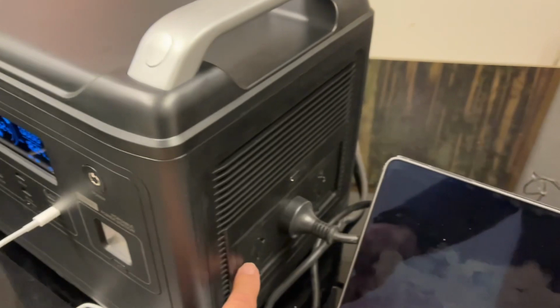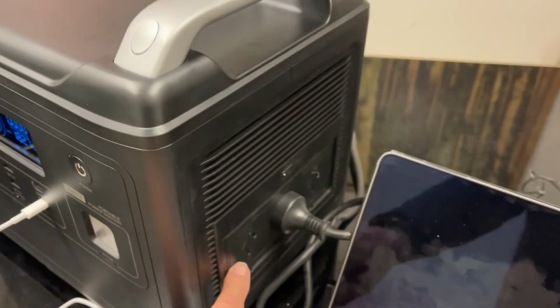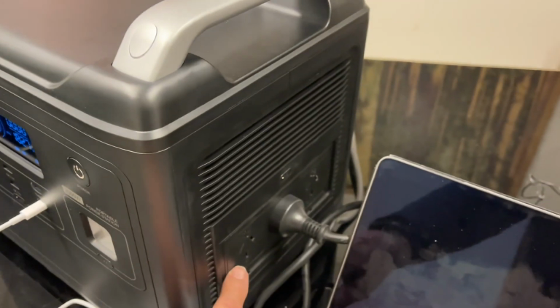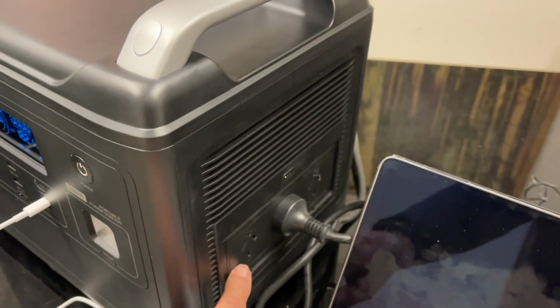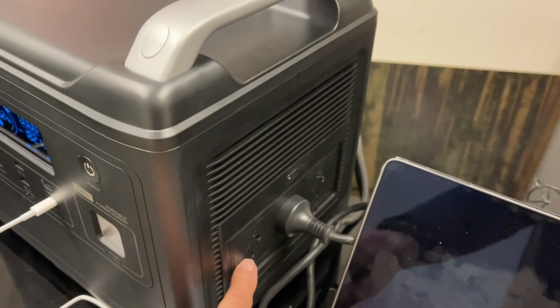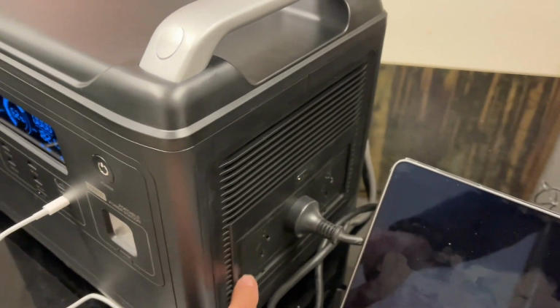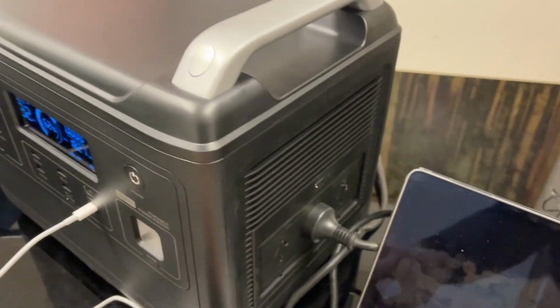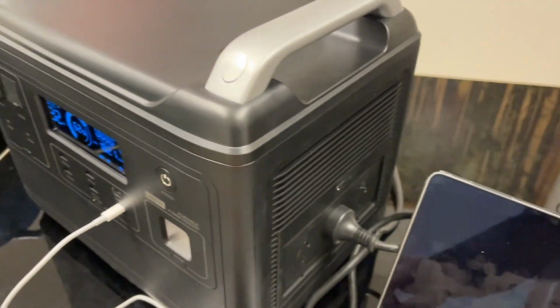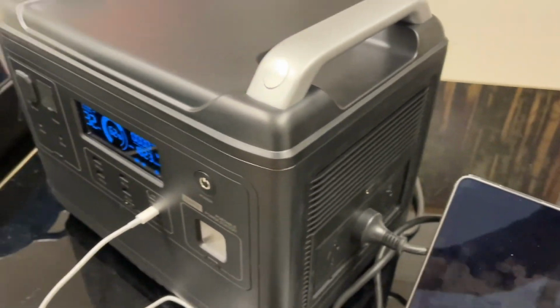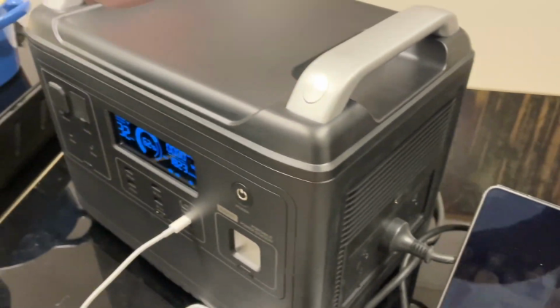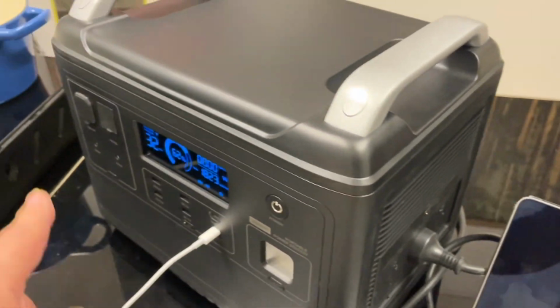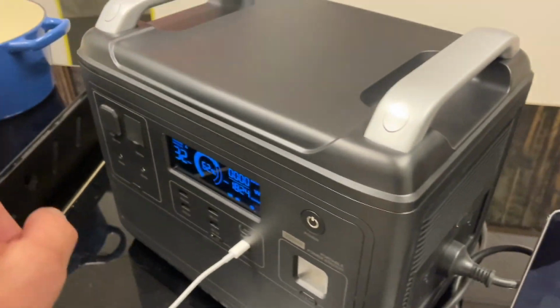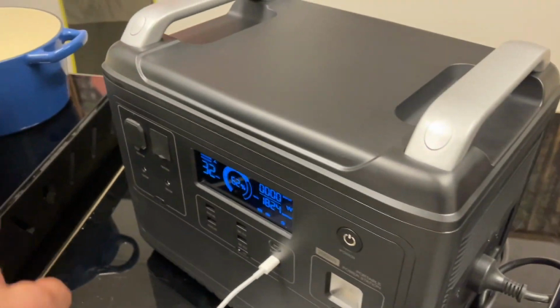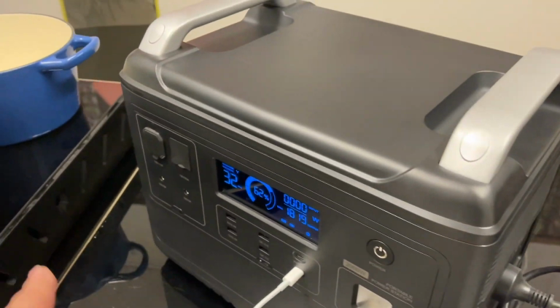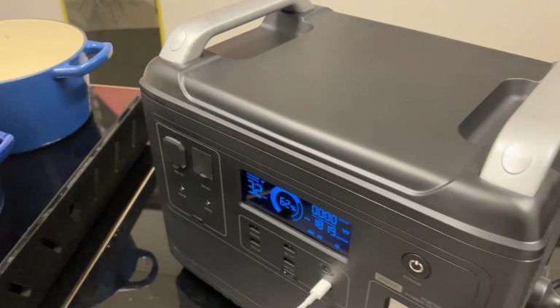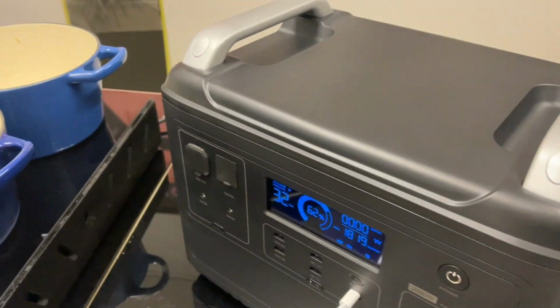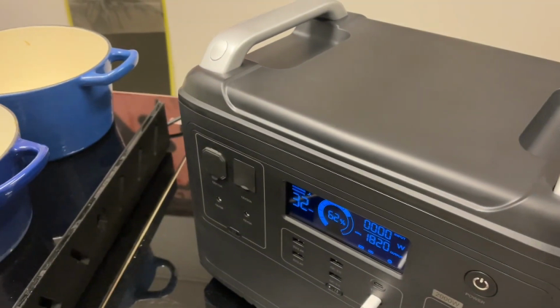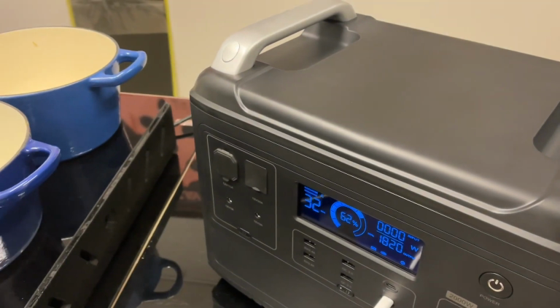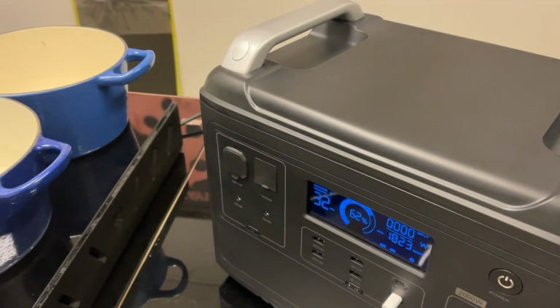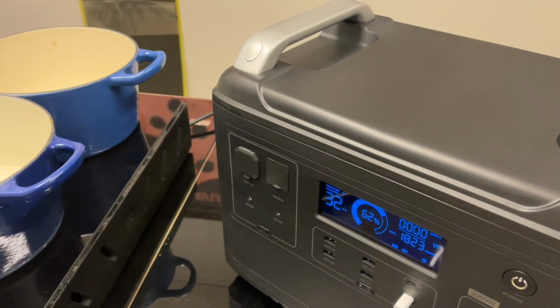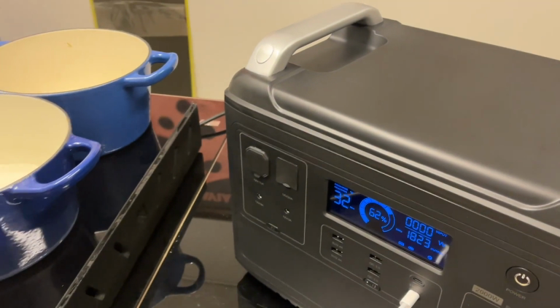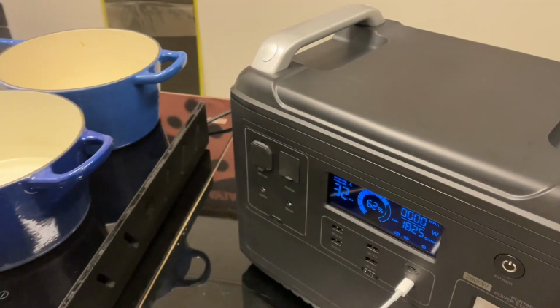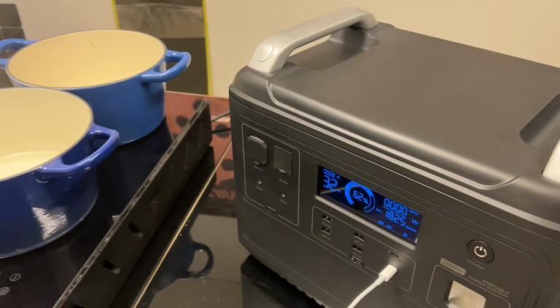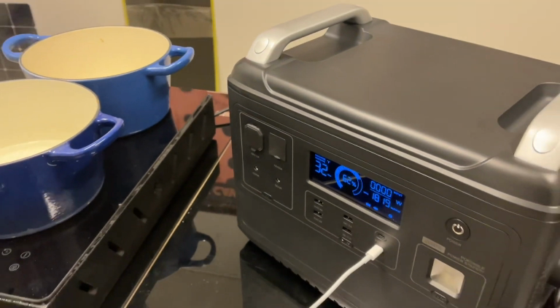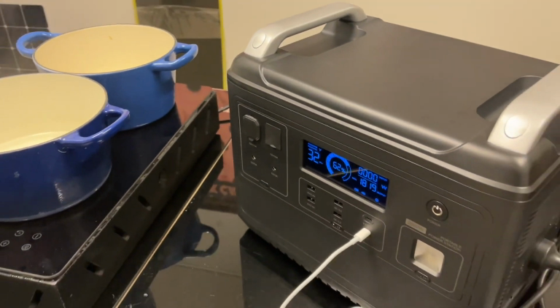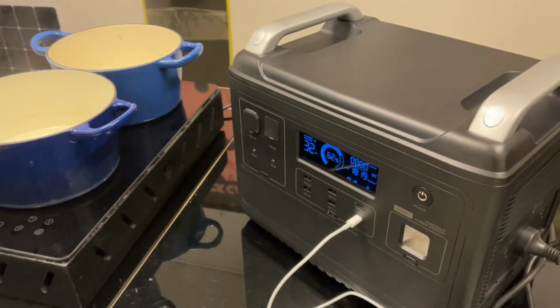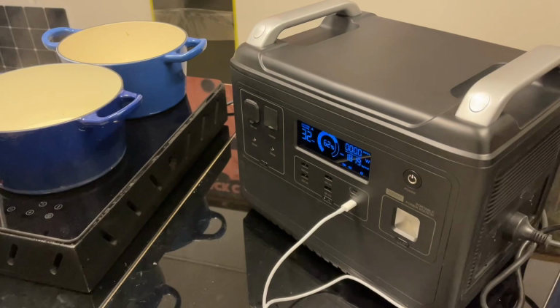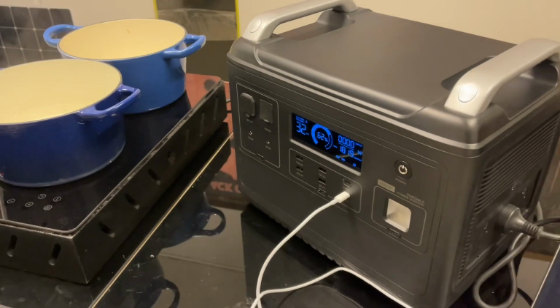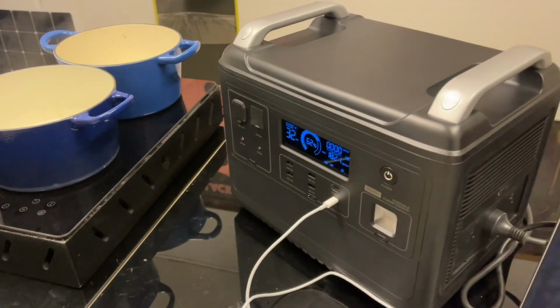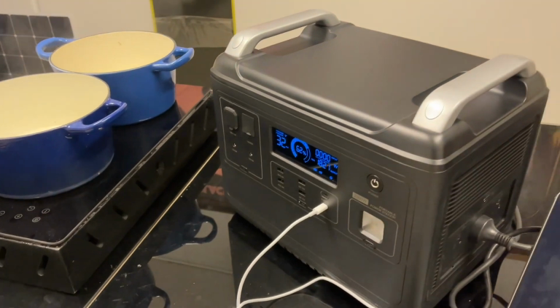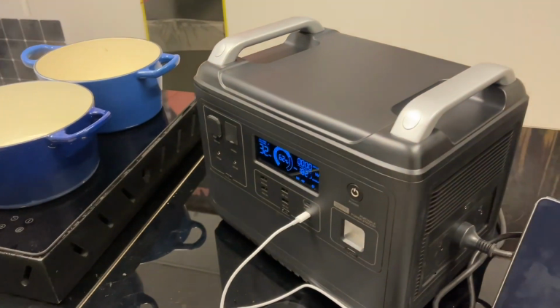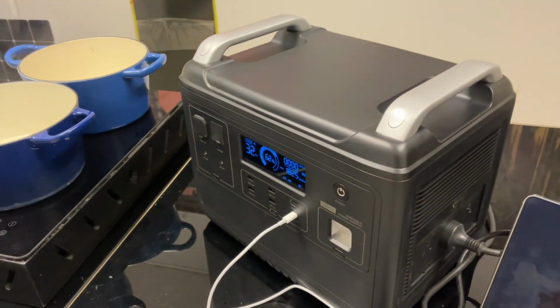Three AC outlets in the back here, and I'll show you in a minute how fast it charges at an unbelievable rate.